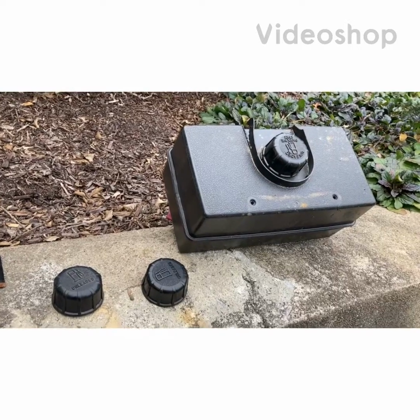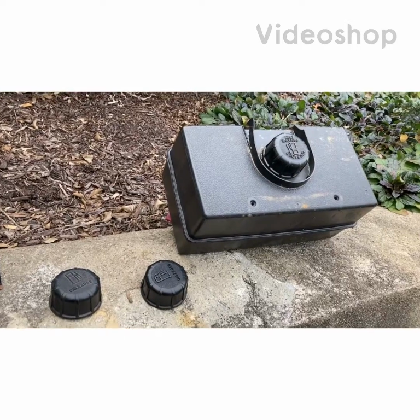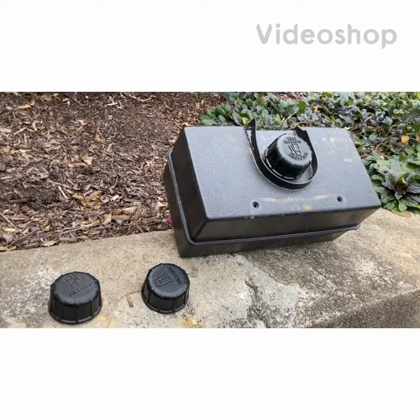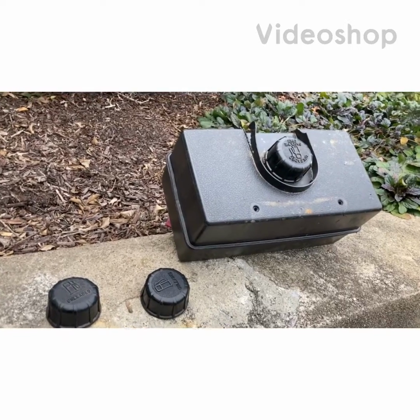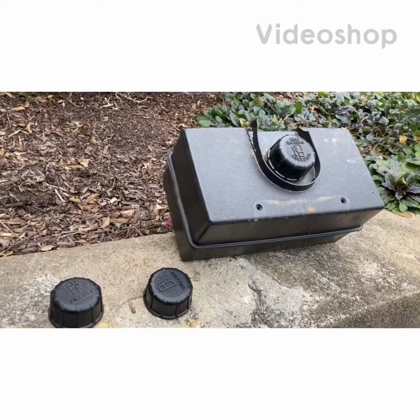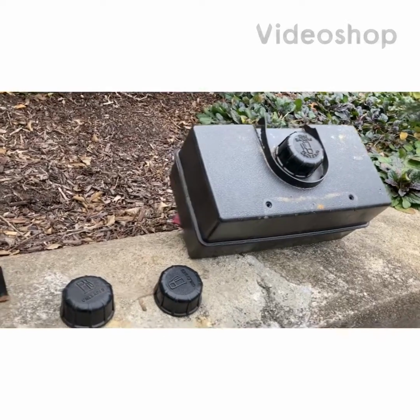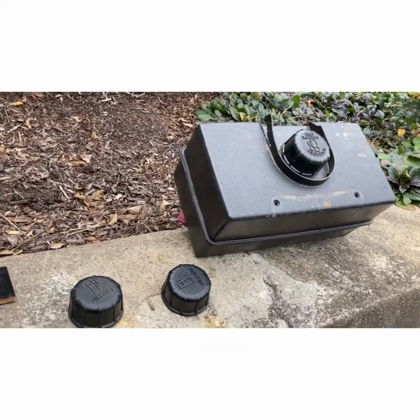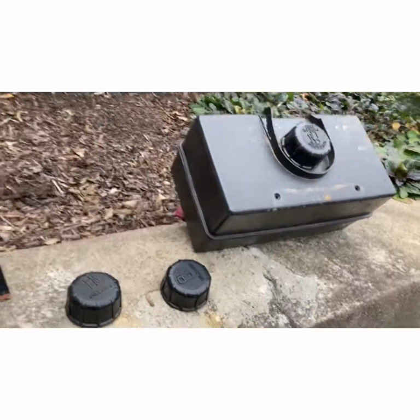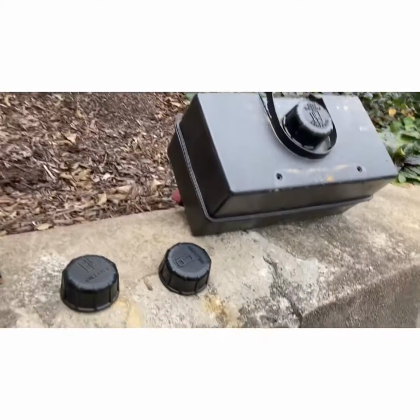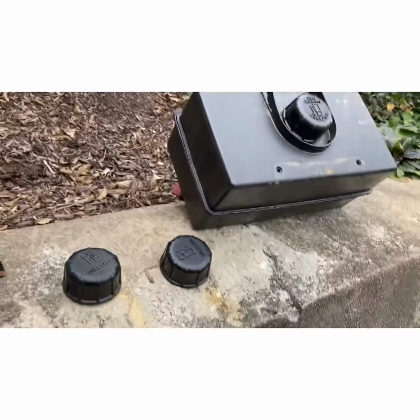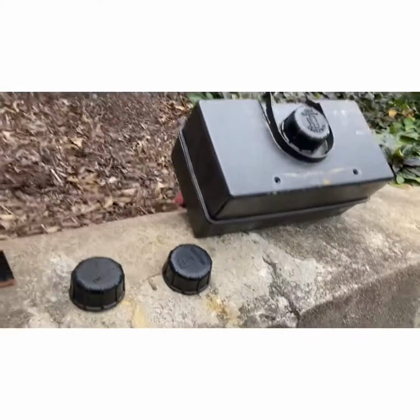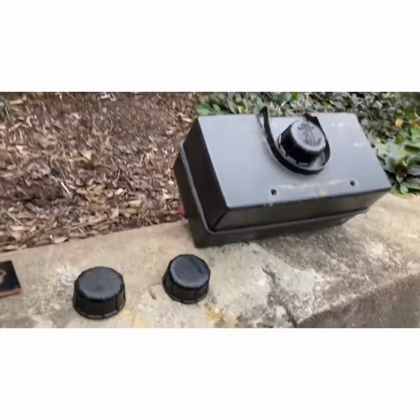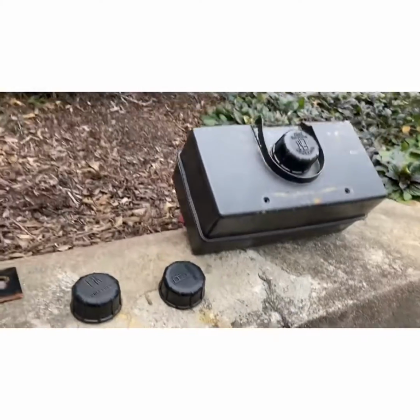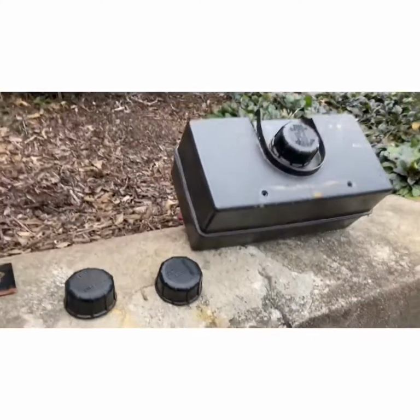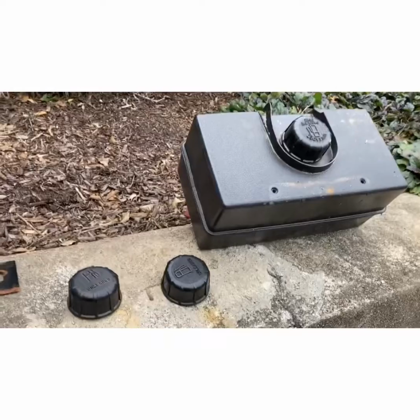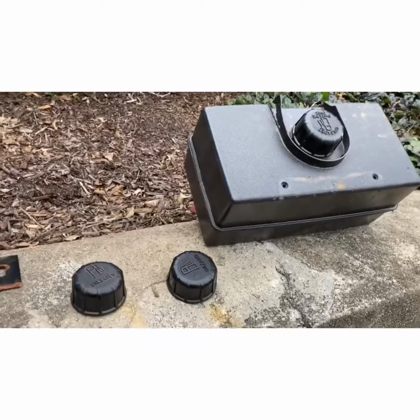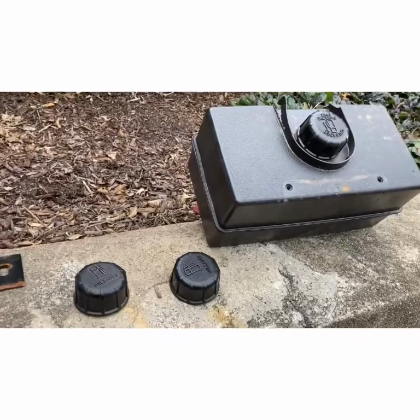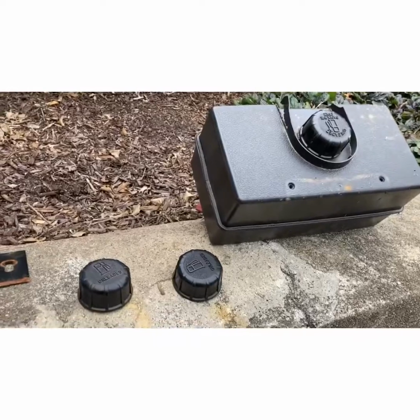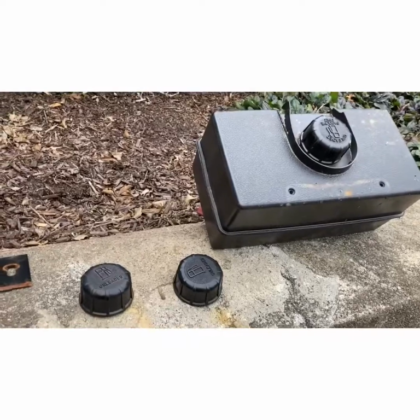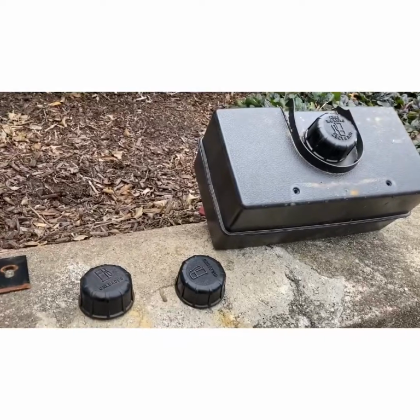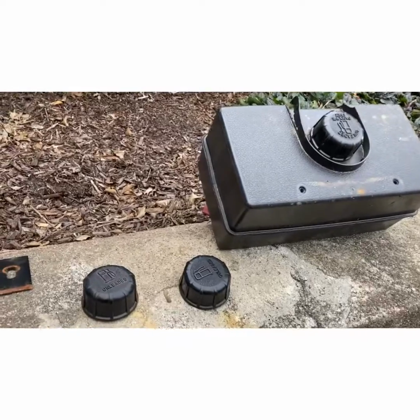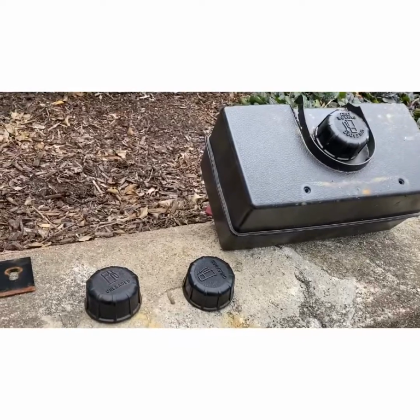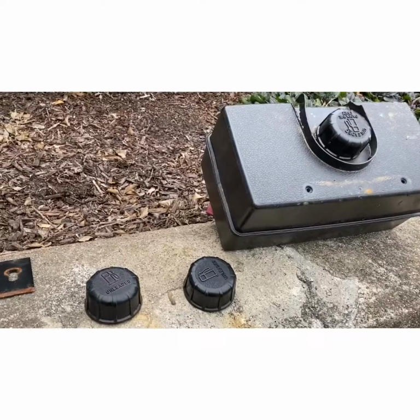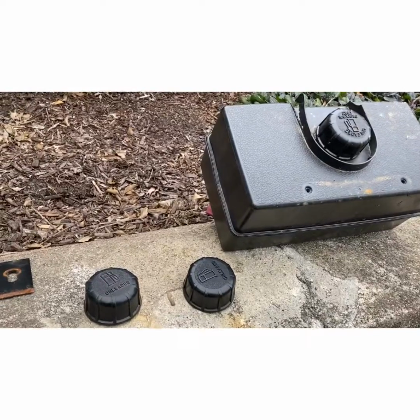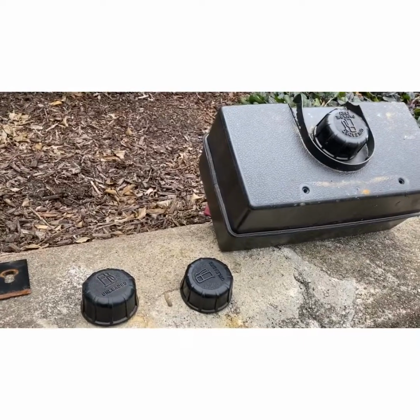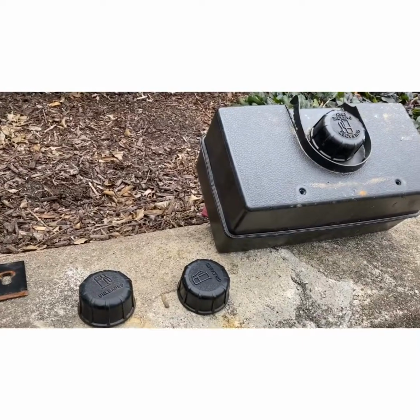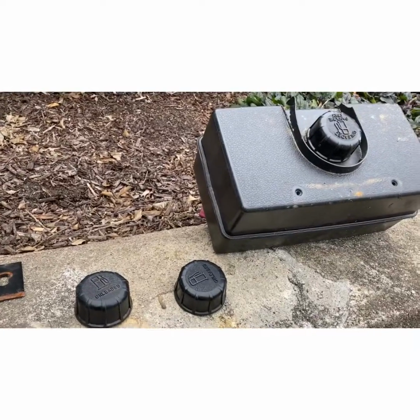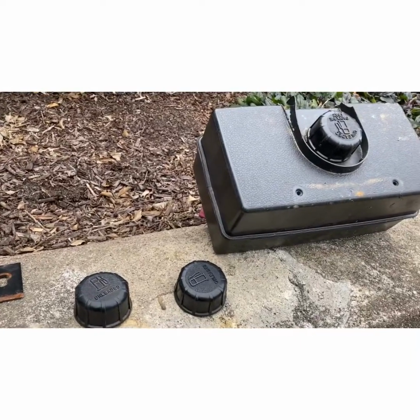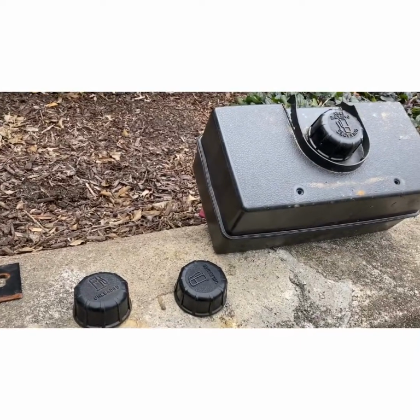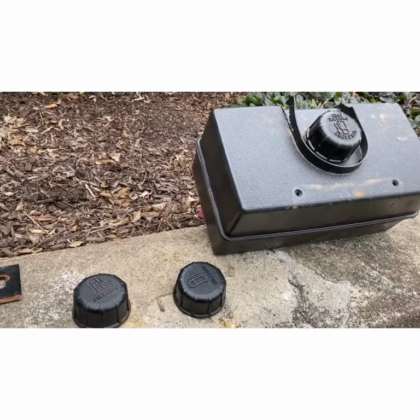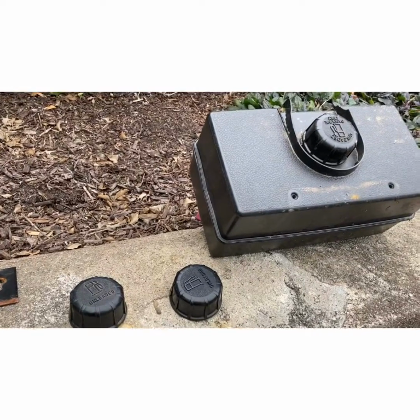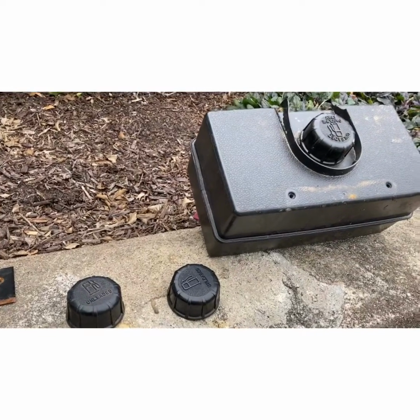Hey guys, Katie here at Kent Small Engines and I want to do a quick video on gas caps and venting.